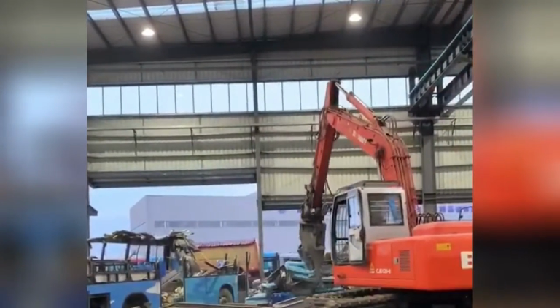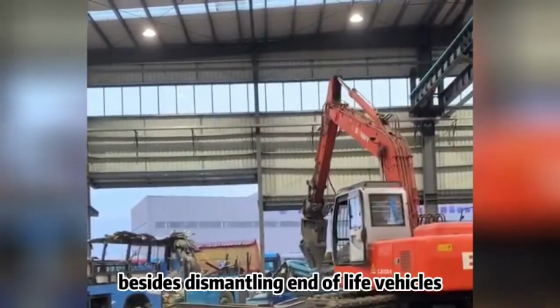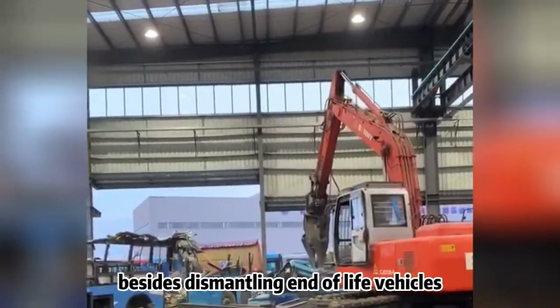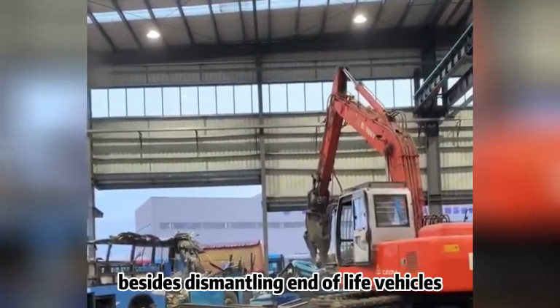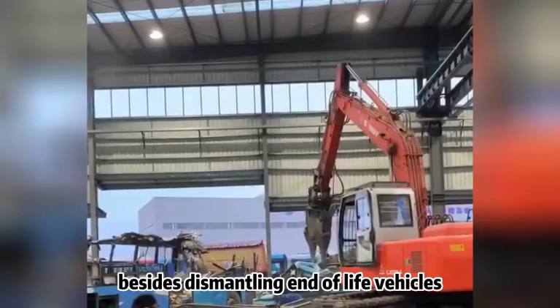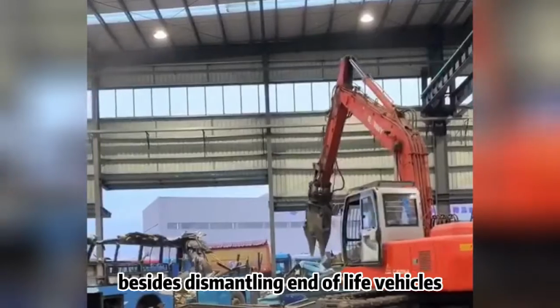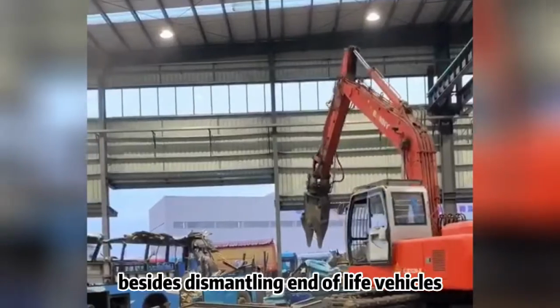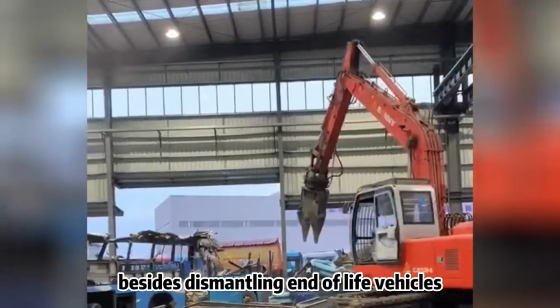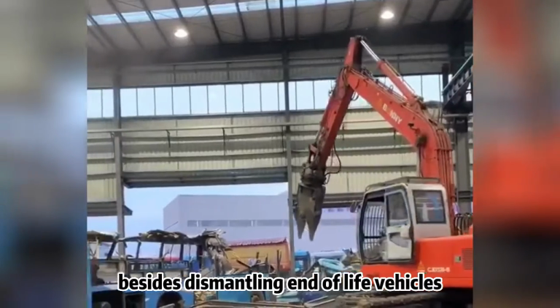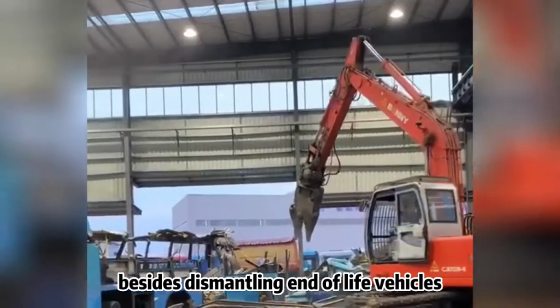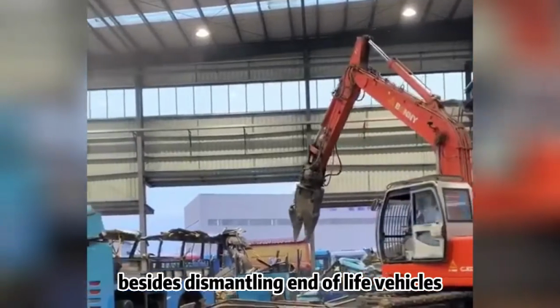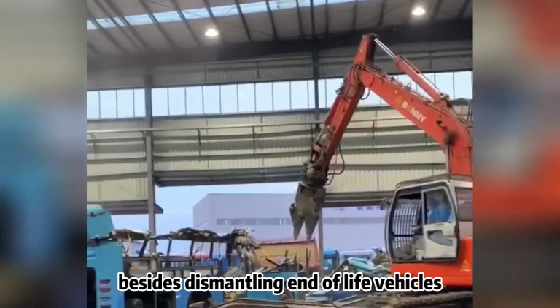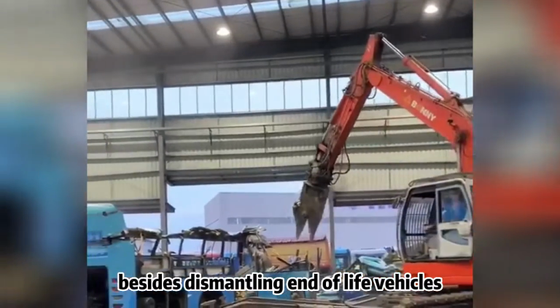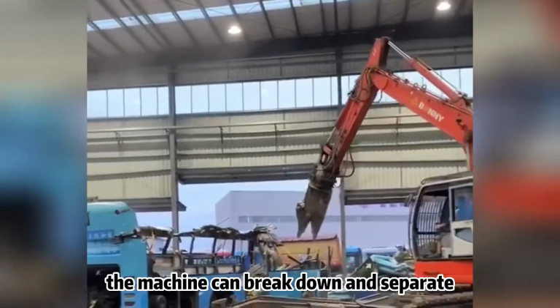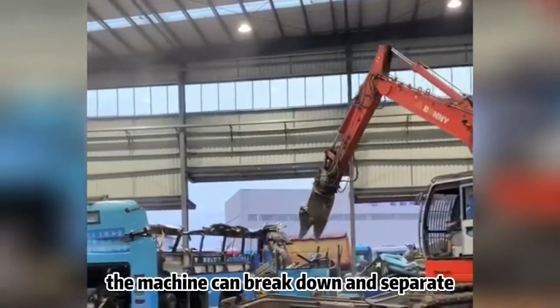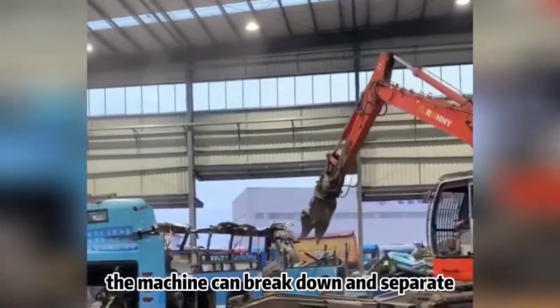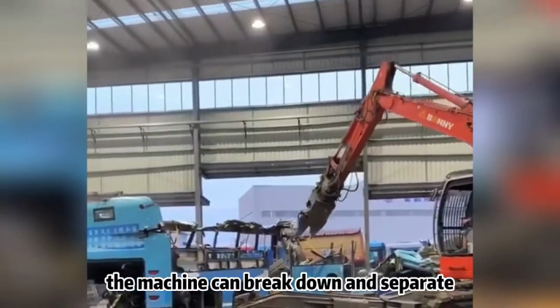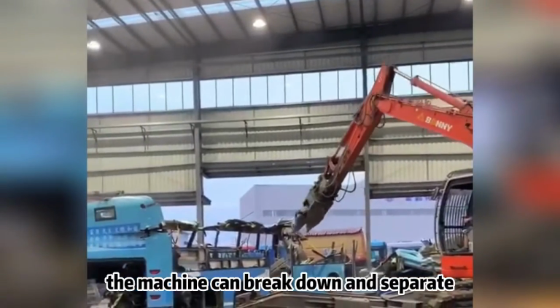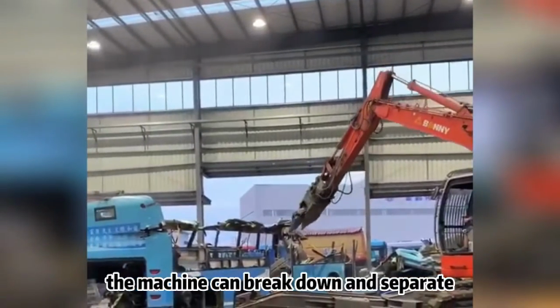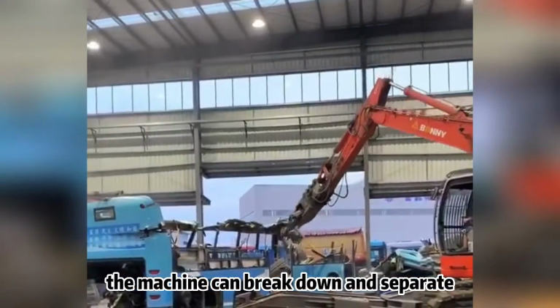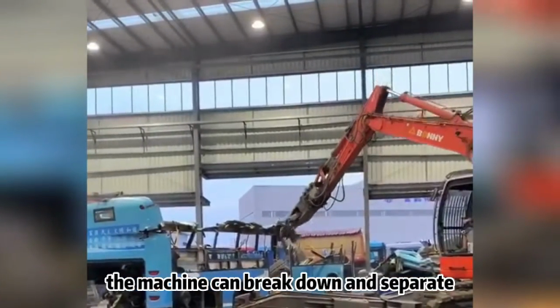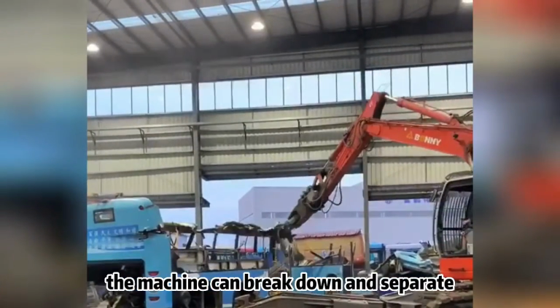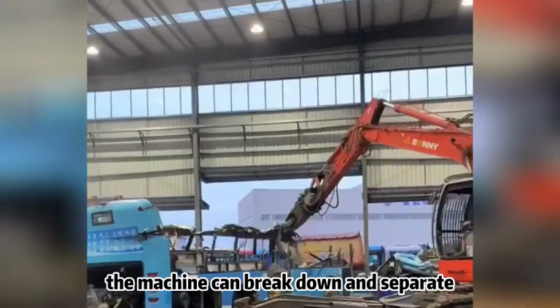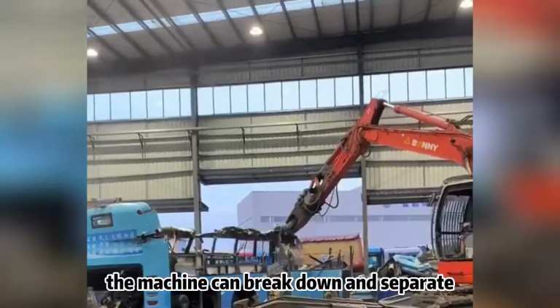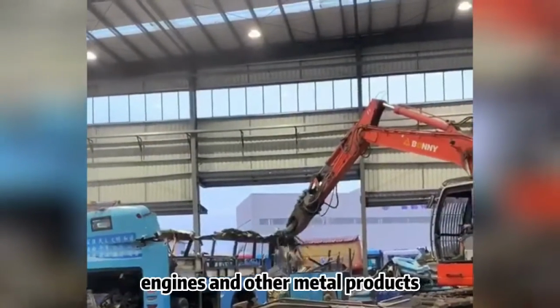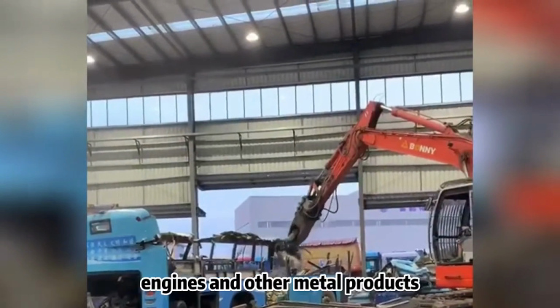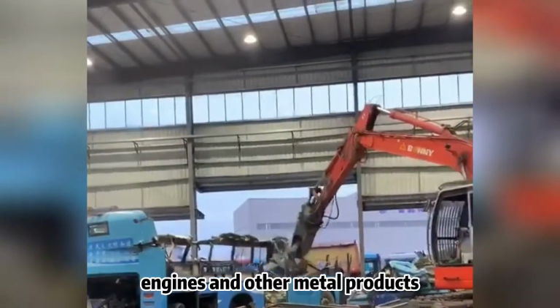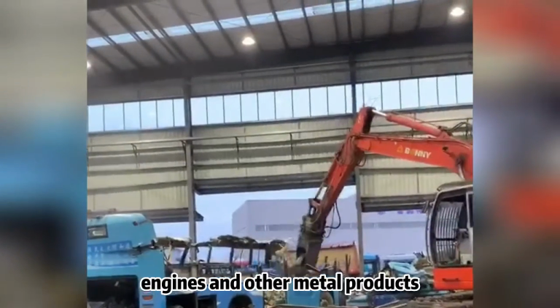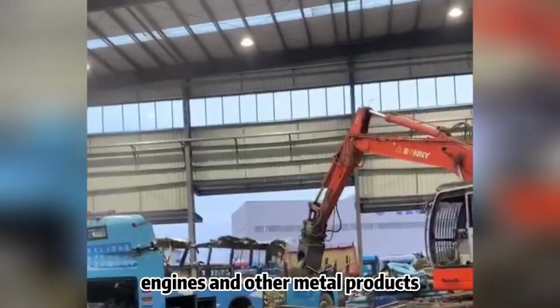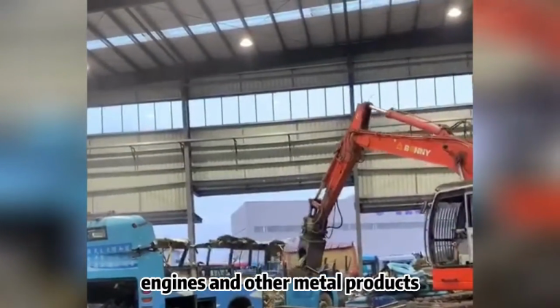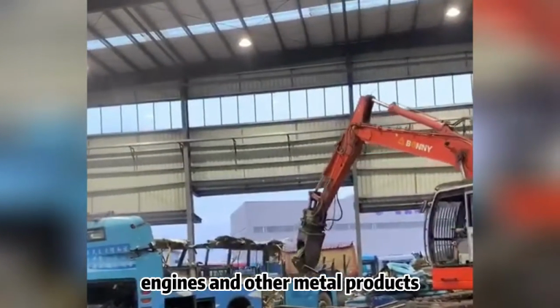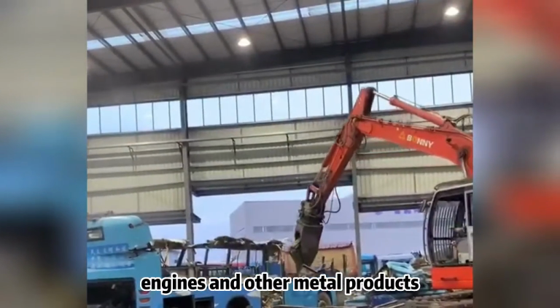Besides dismantling end-of-life vehicles, the machine can also break down separate engines and other metal products.